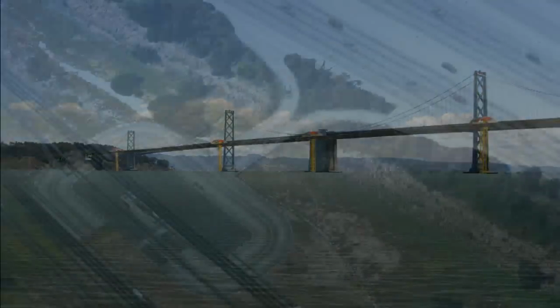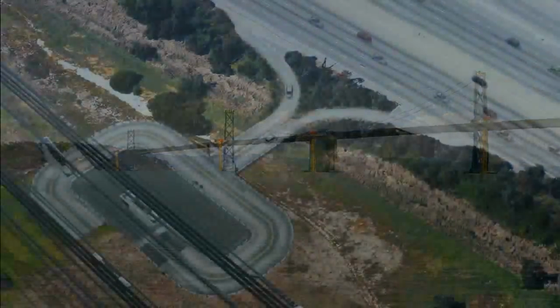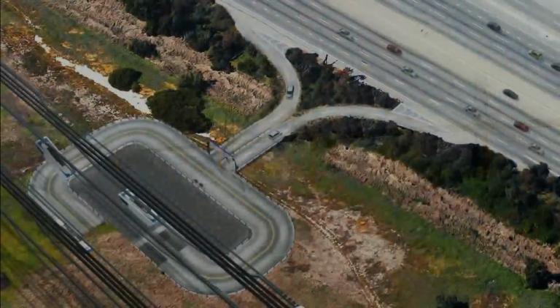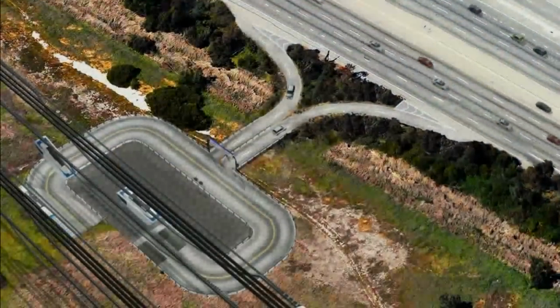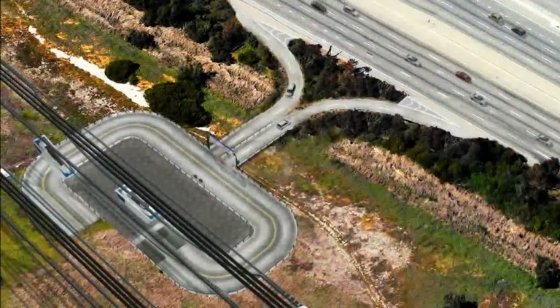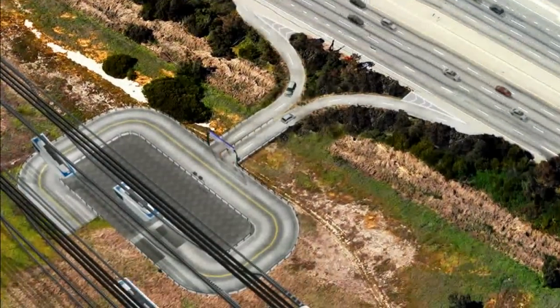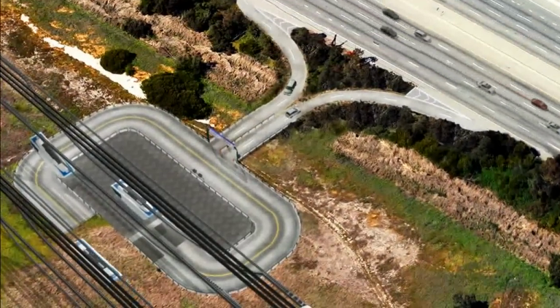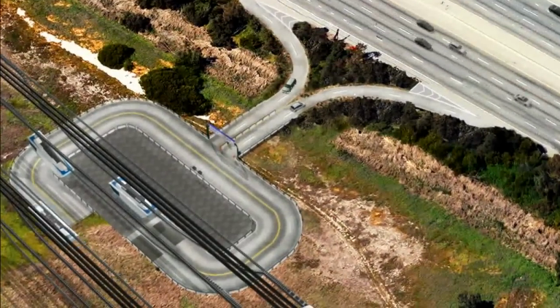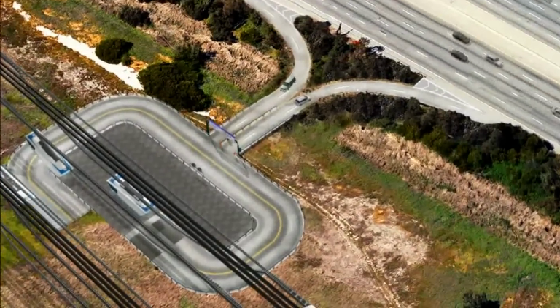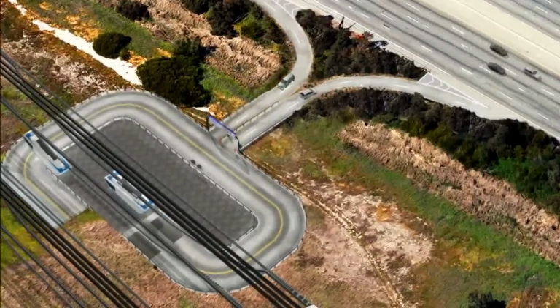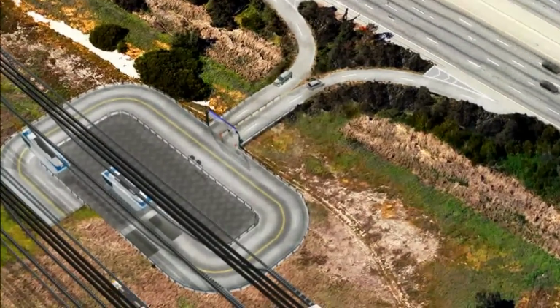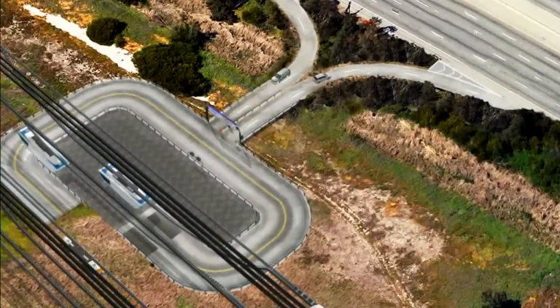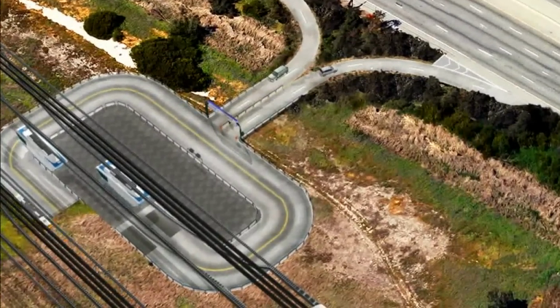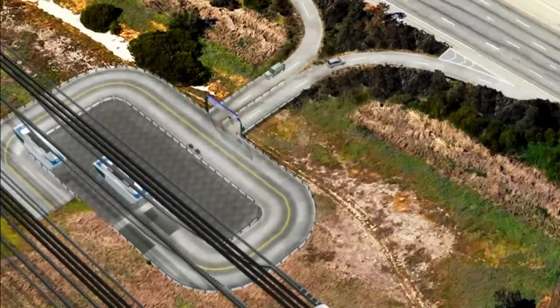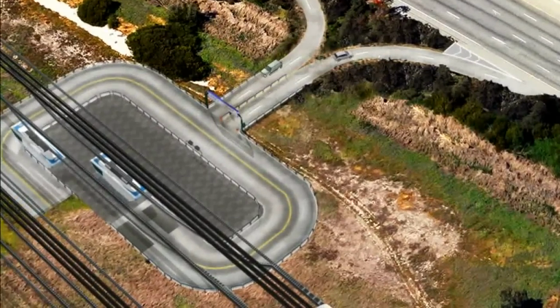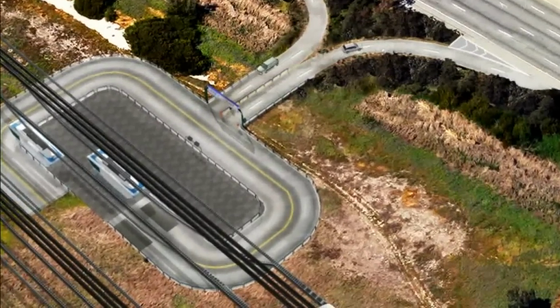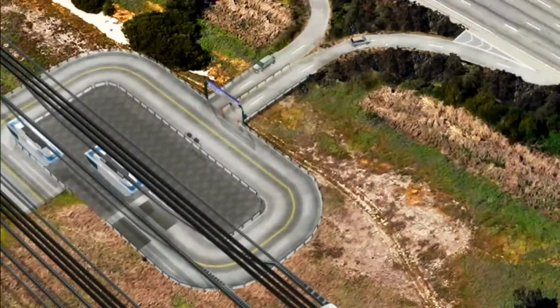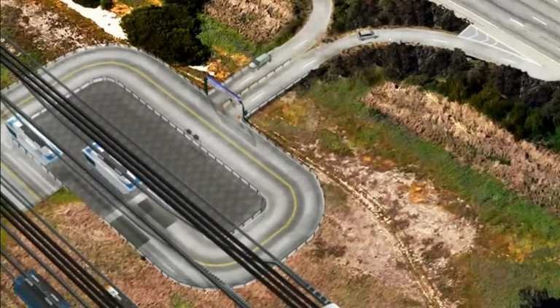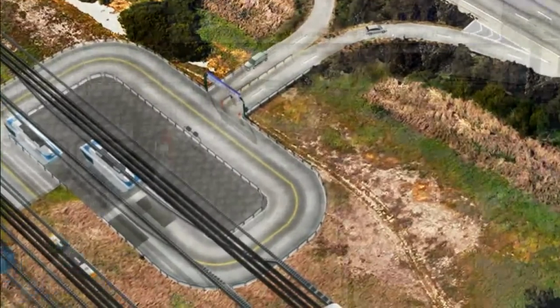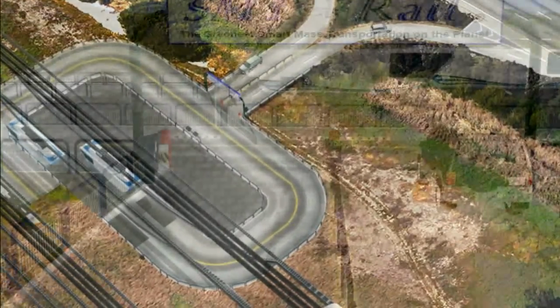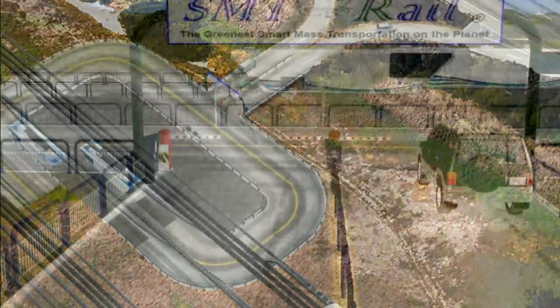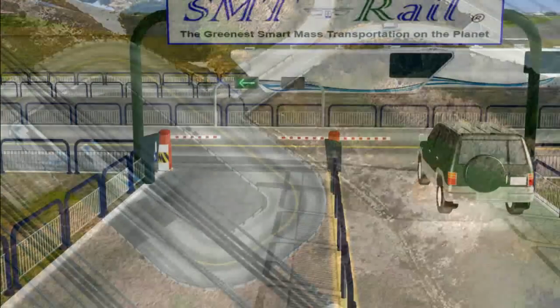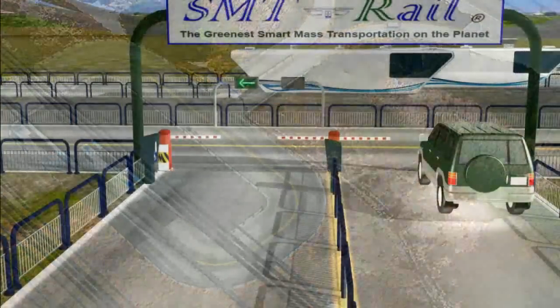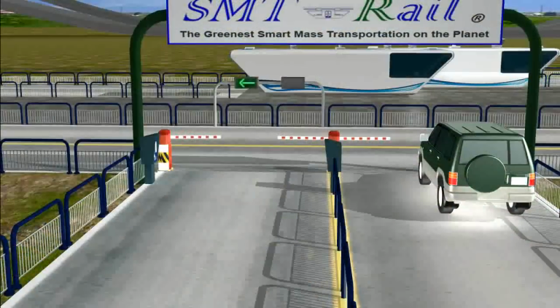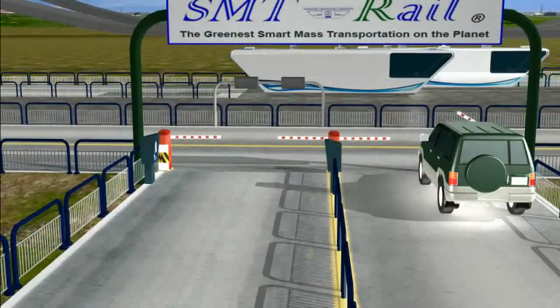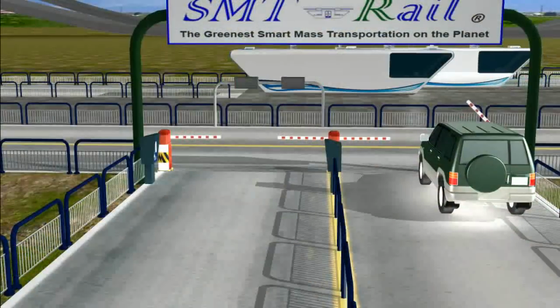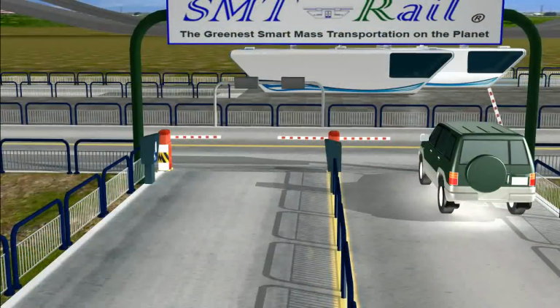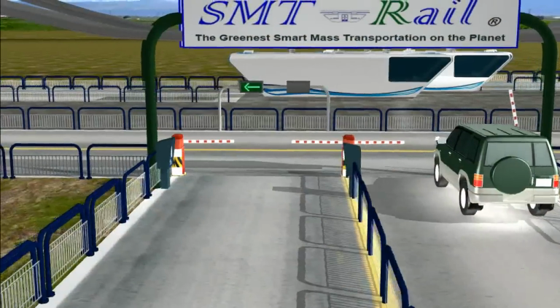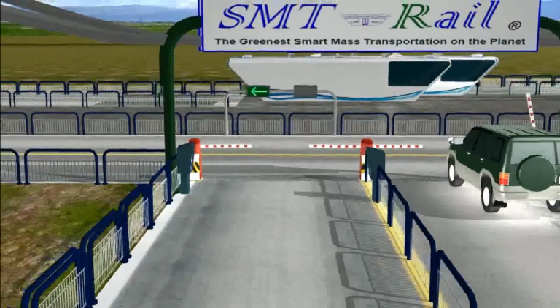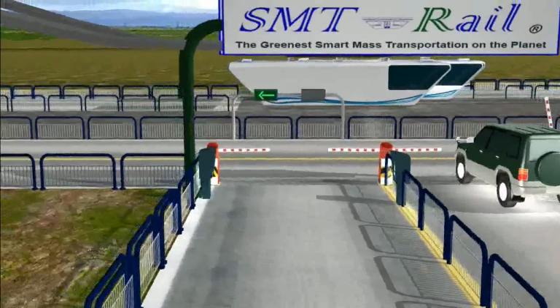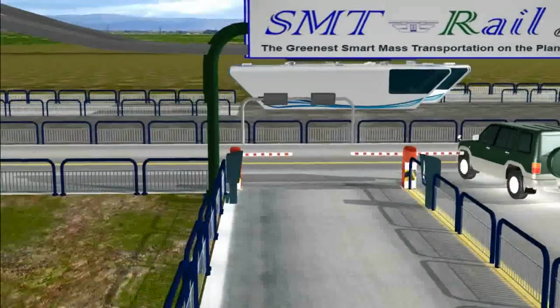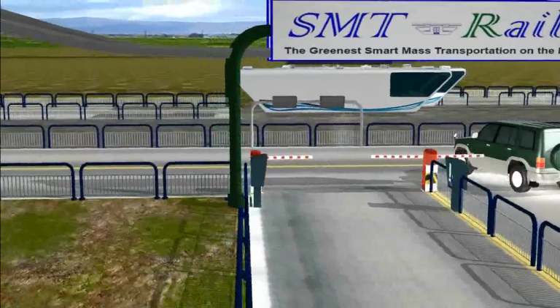For ease of access, the car transporter stations will be located next to highways, reducing highway traffic.